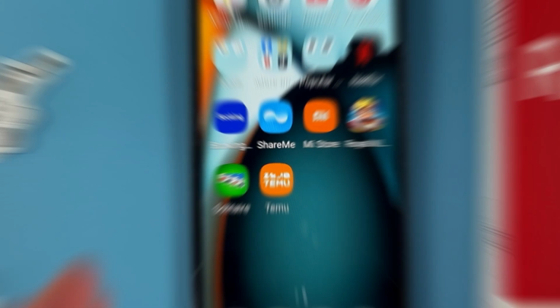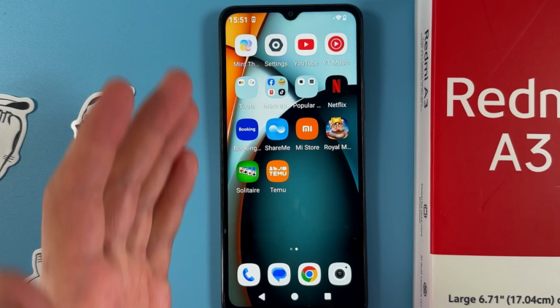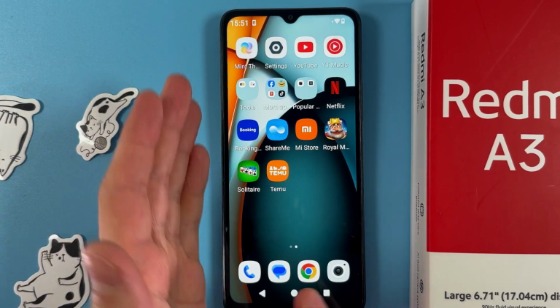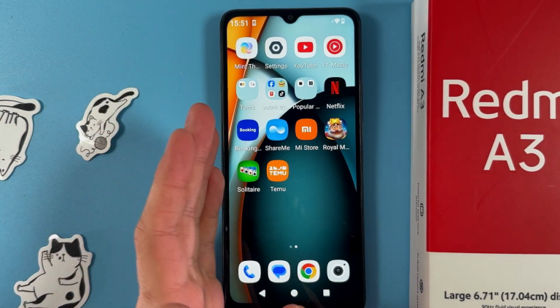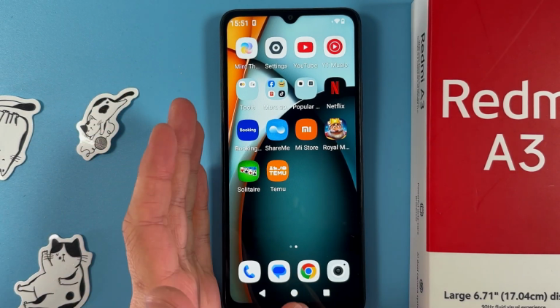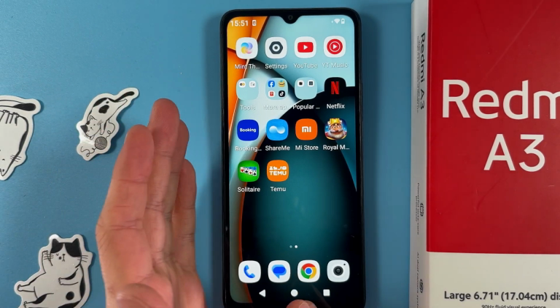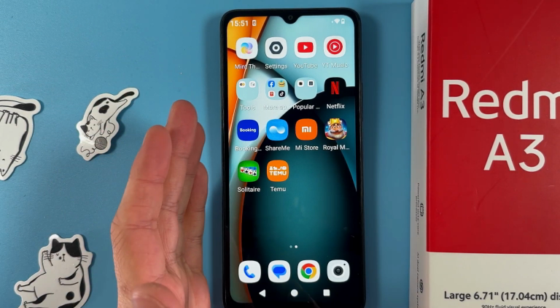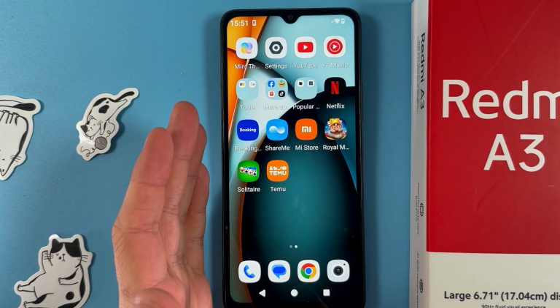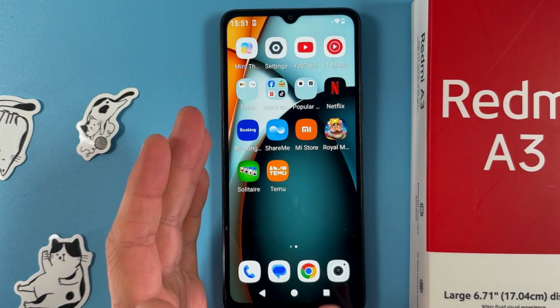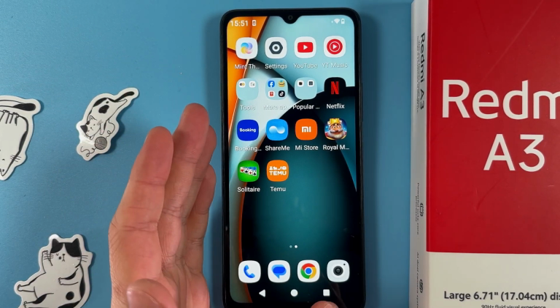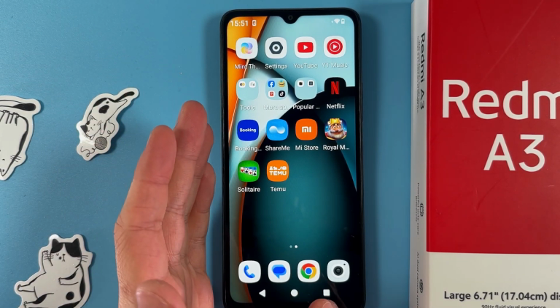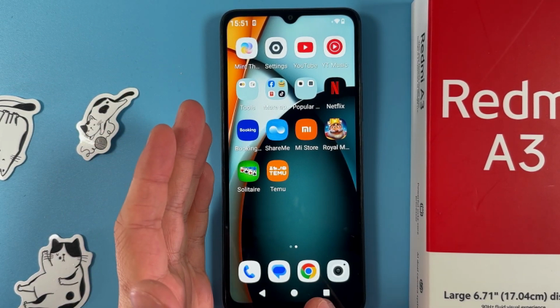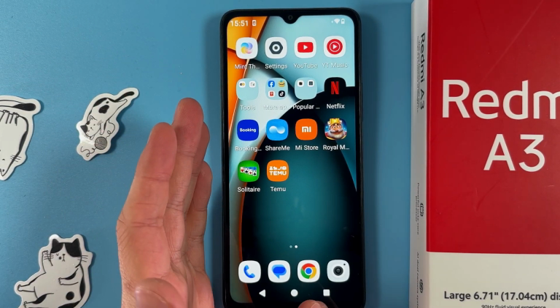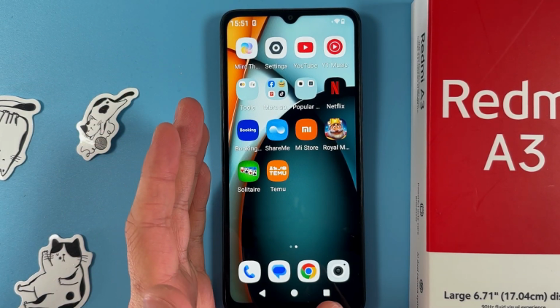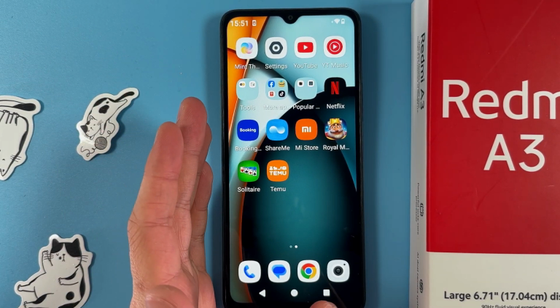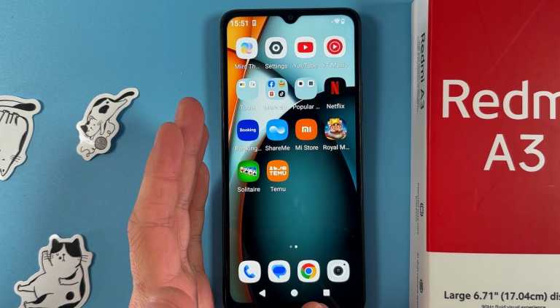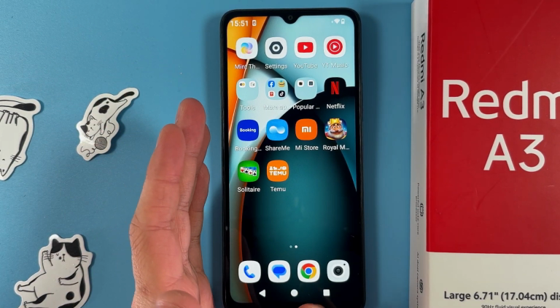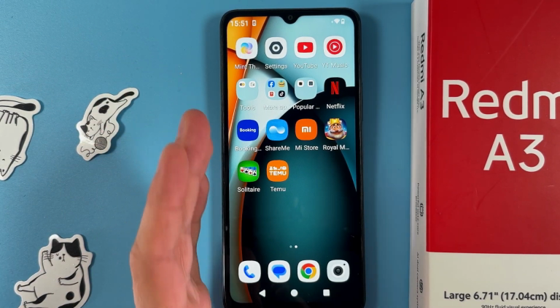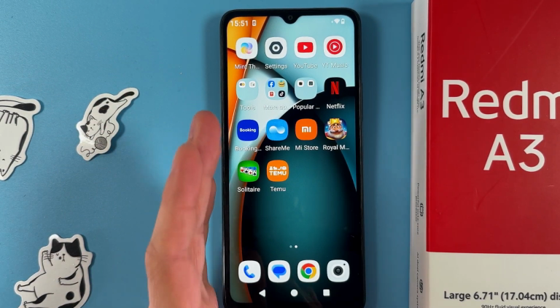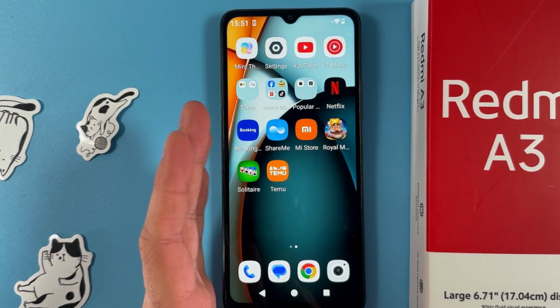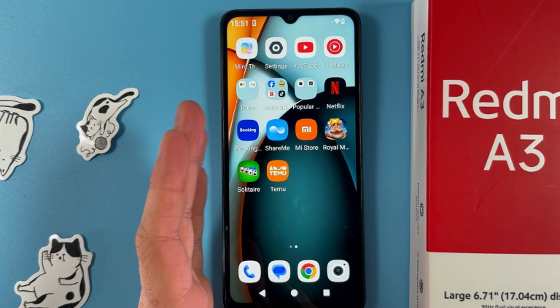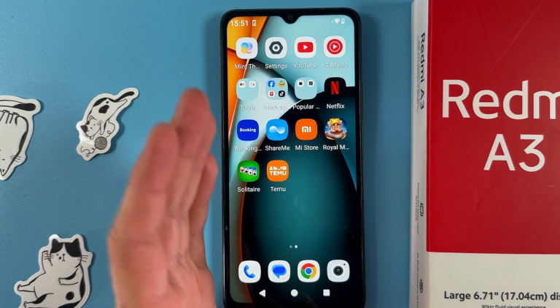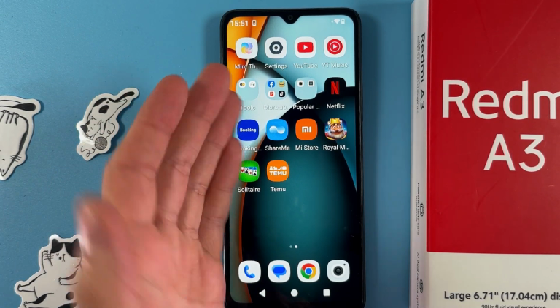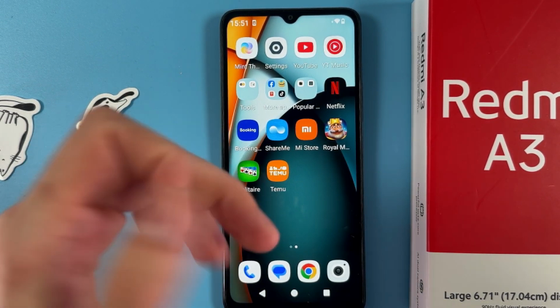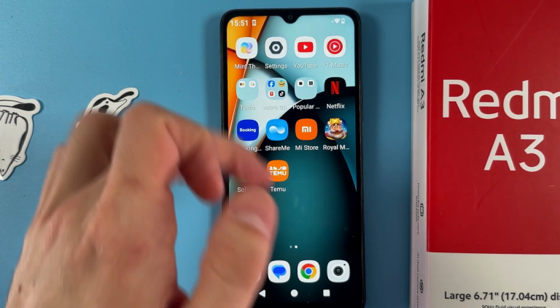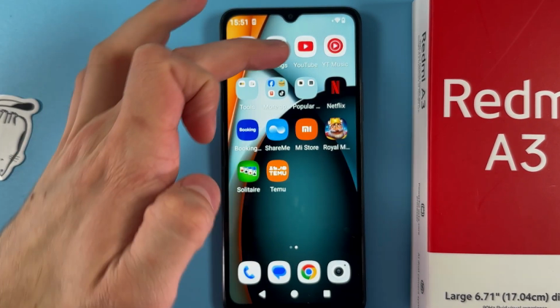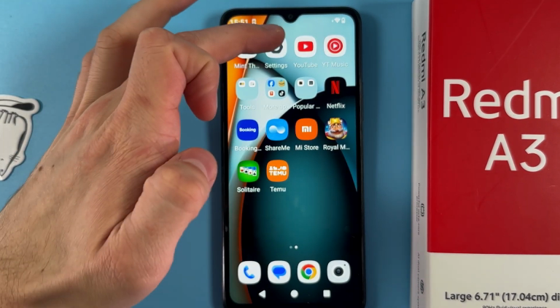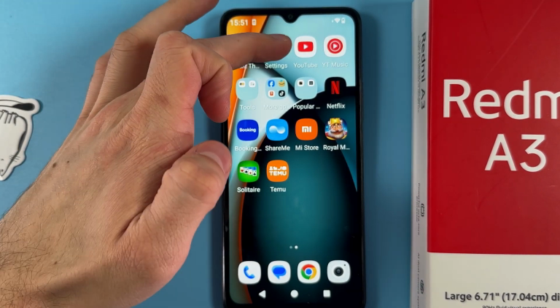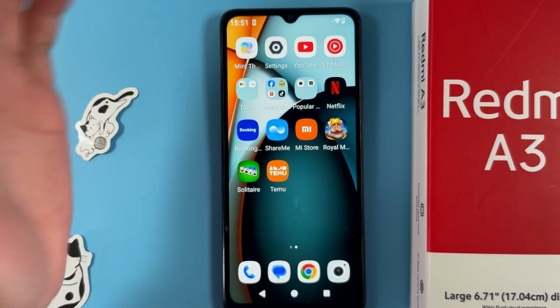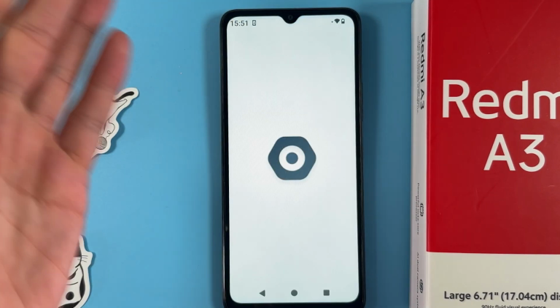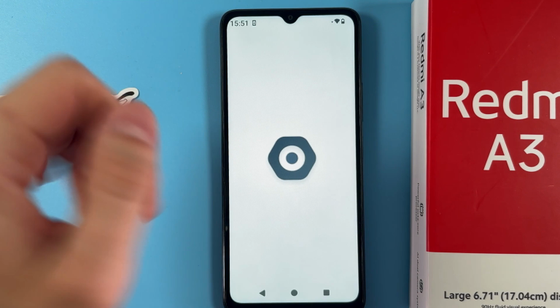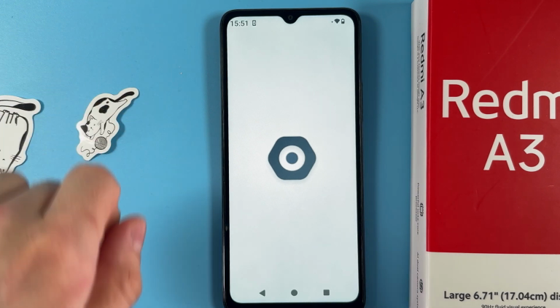Hello everyone! If you want to add or remove a fingerprint on your Xiaomi Redmi 3, first of all open up your settings.